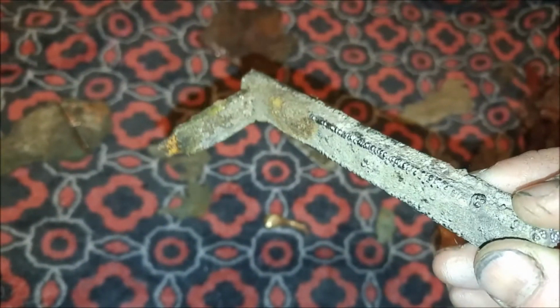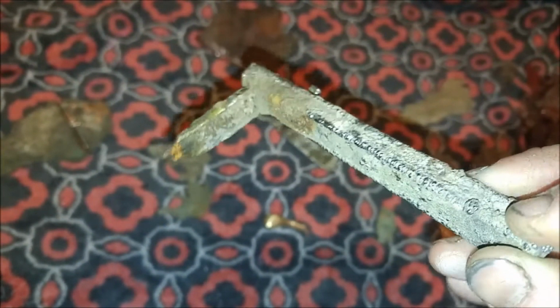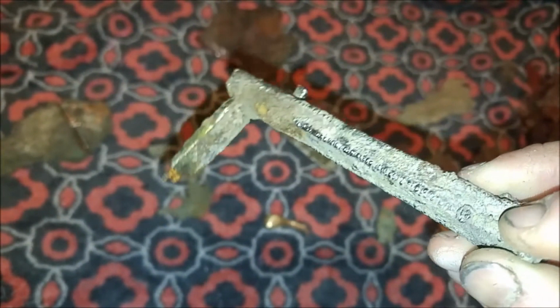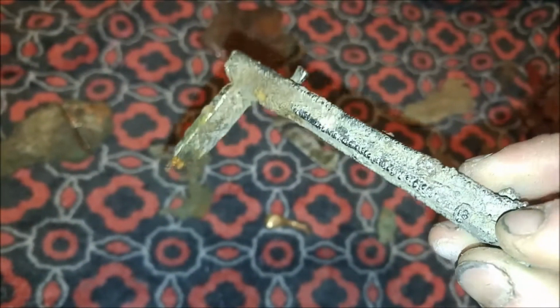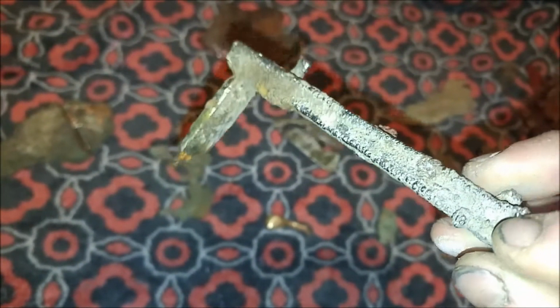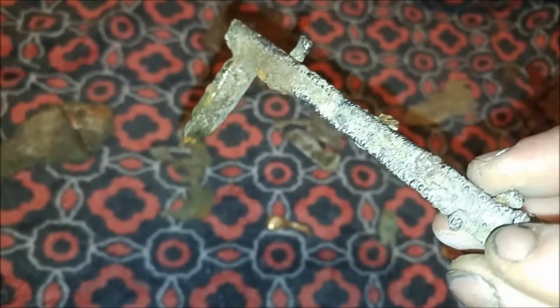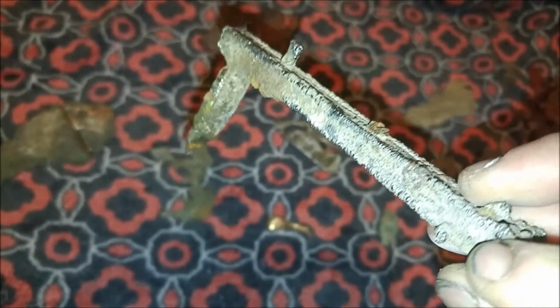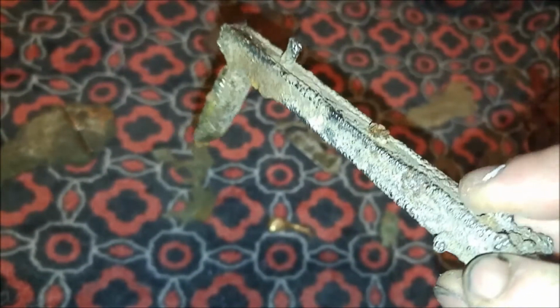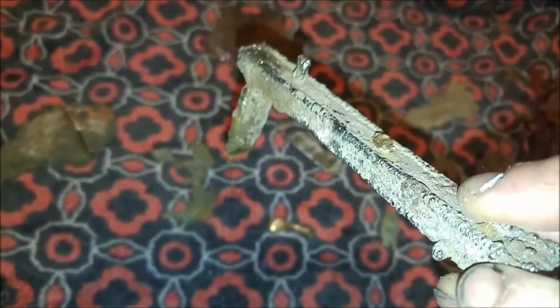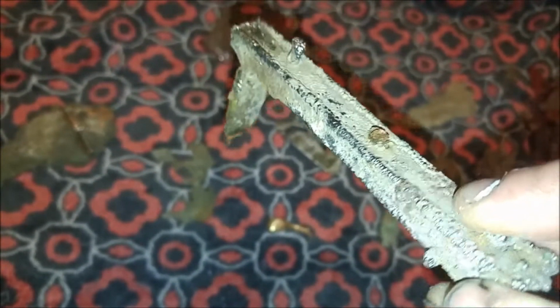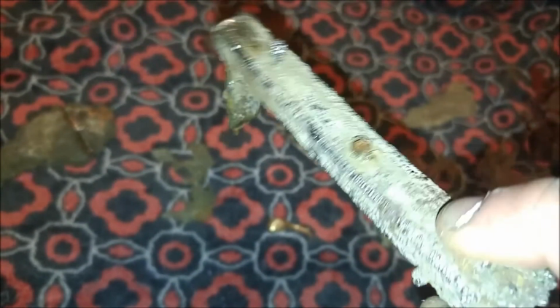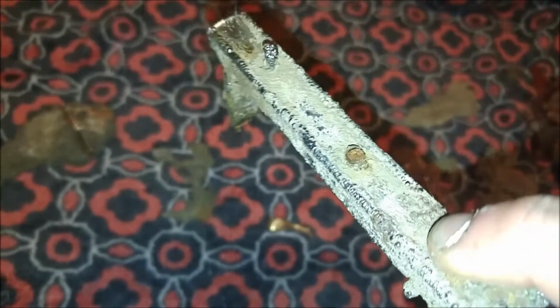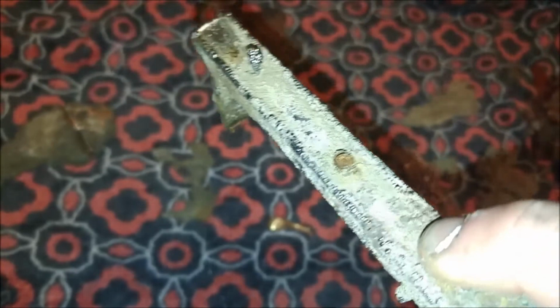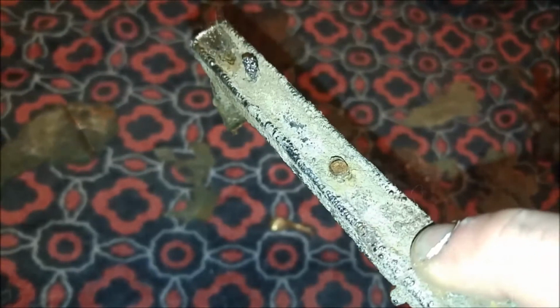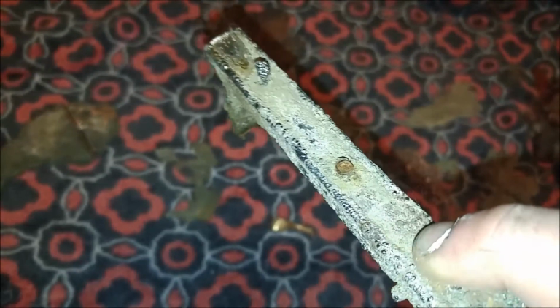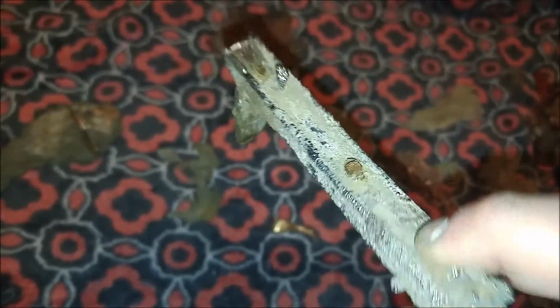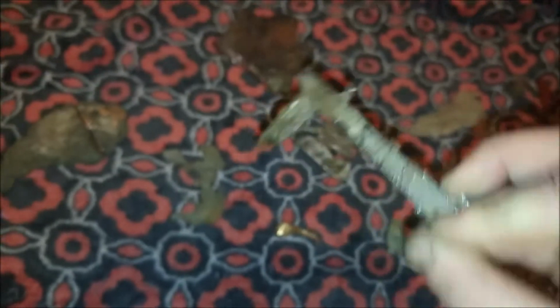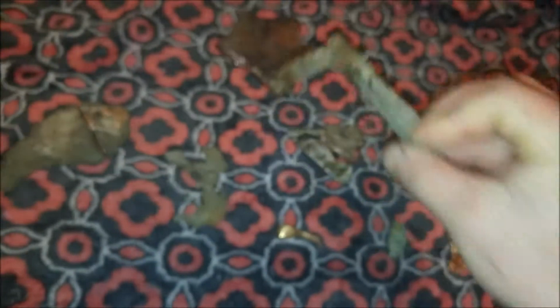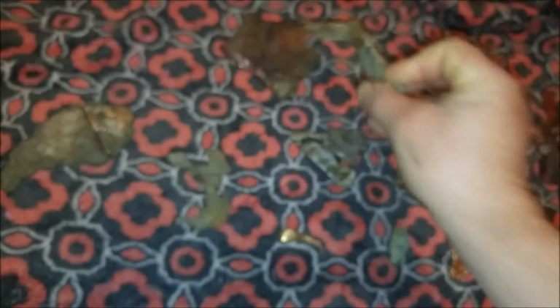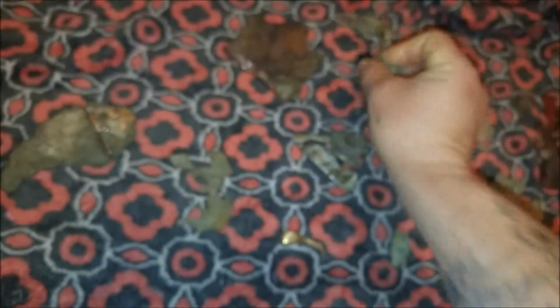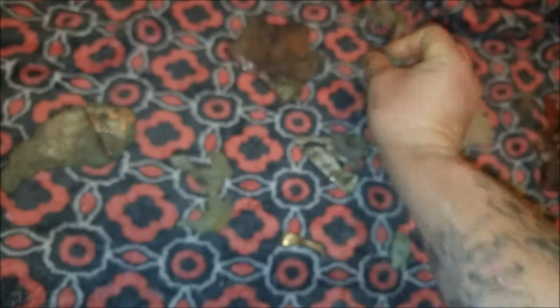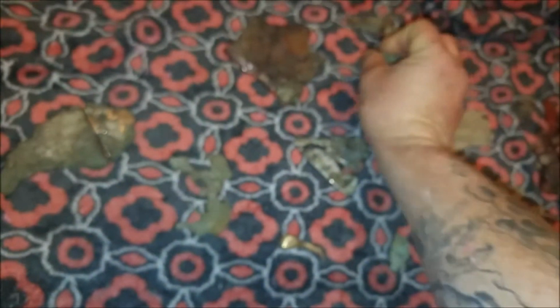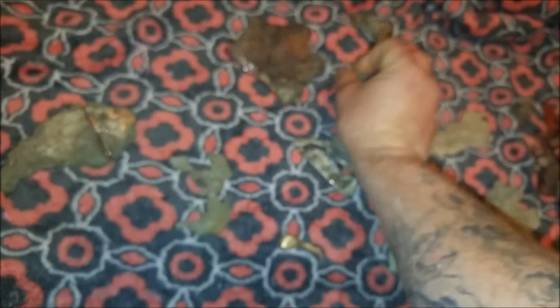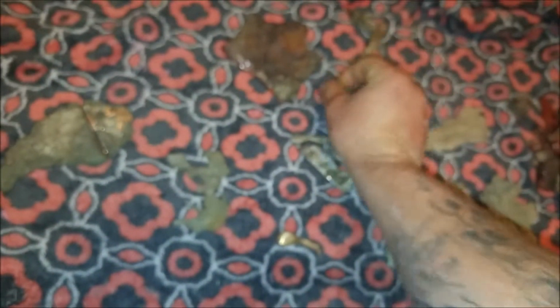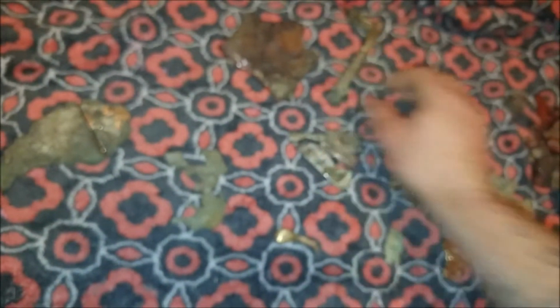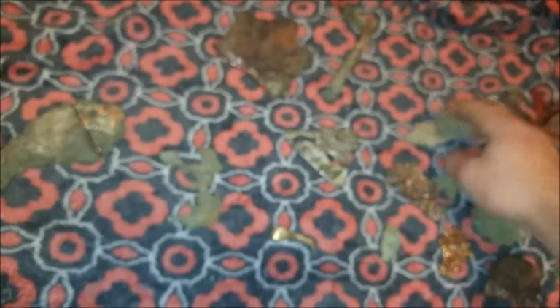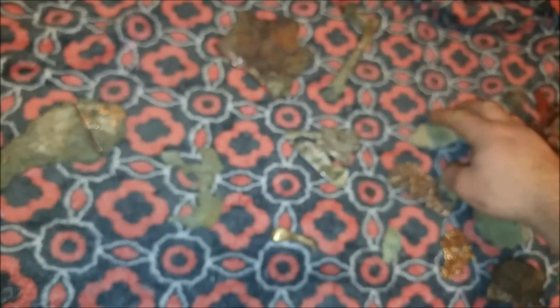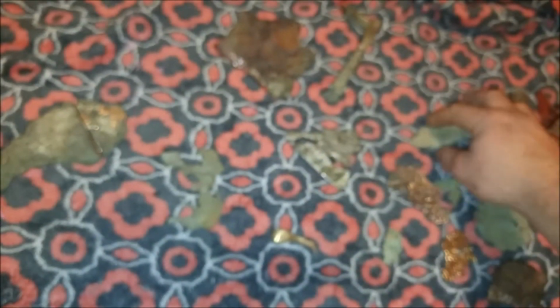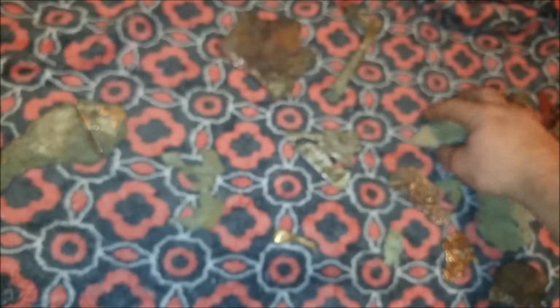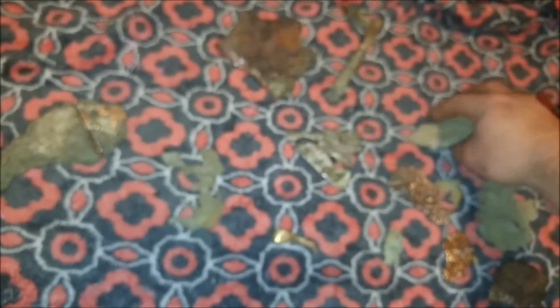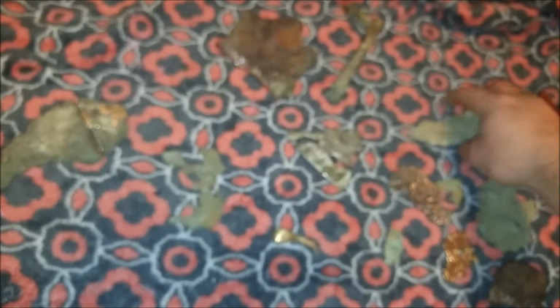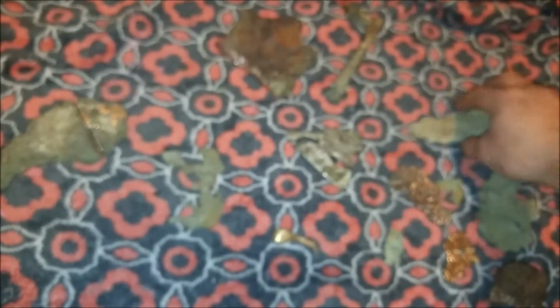This here I believe to be a tungsten ore. I've yet to have it tested, but I believe it to be a tungsten rod ore of sorts.